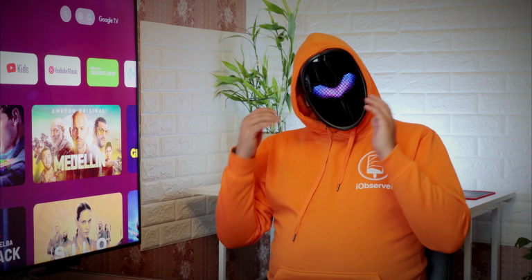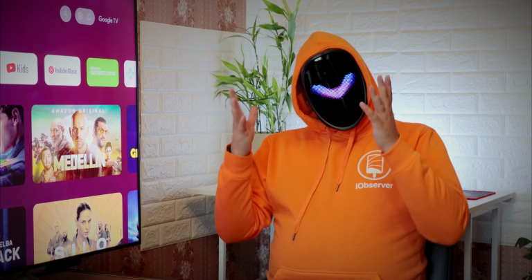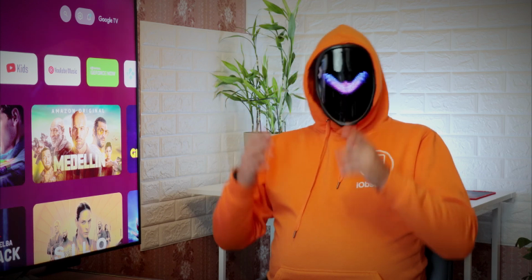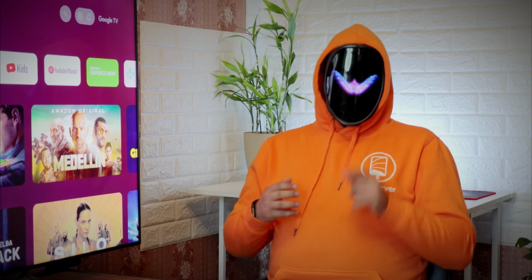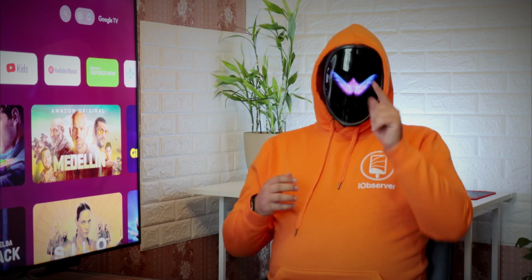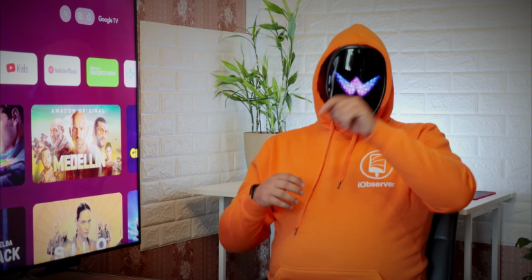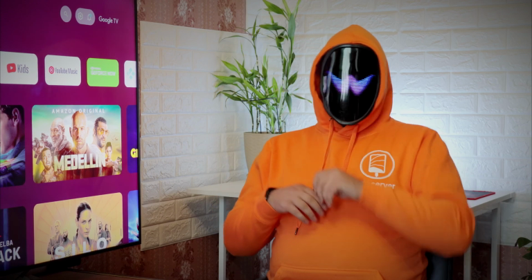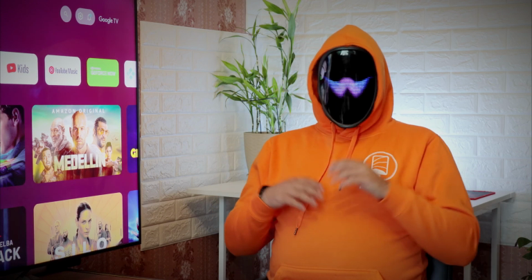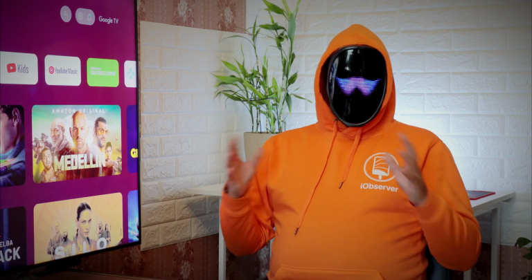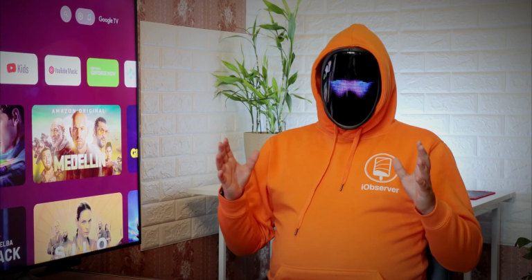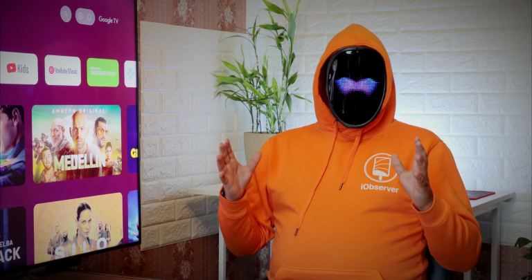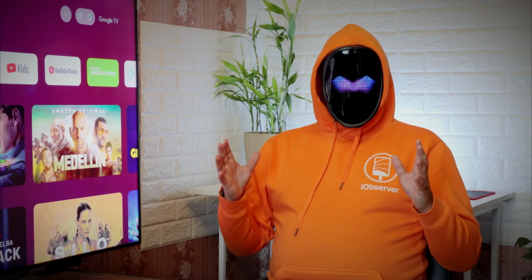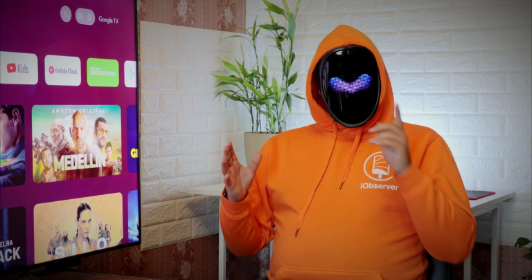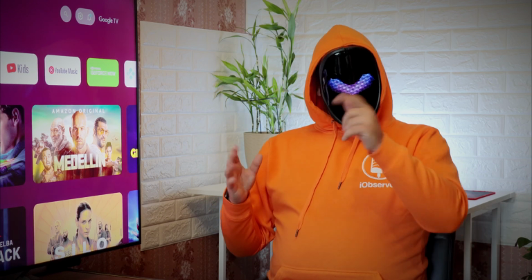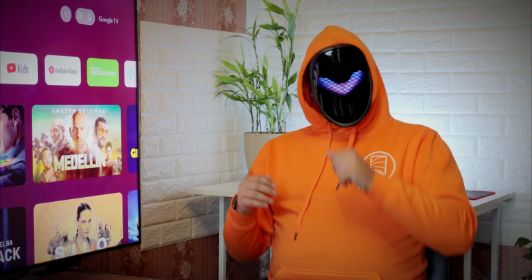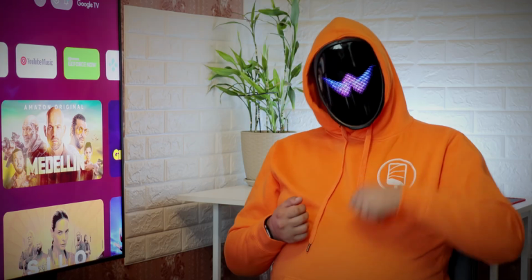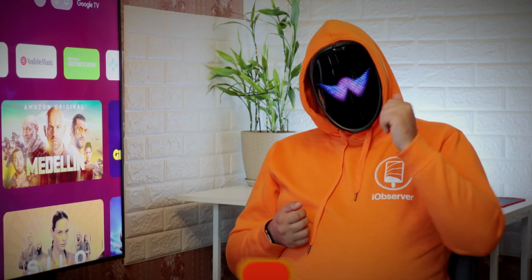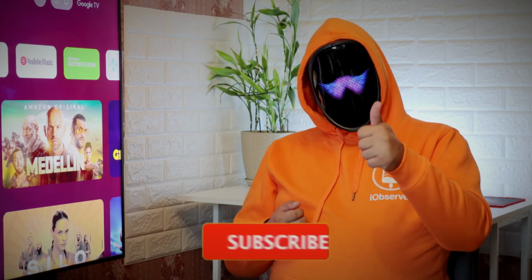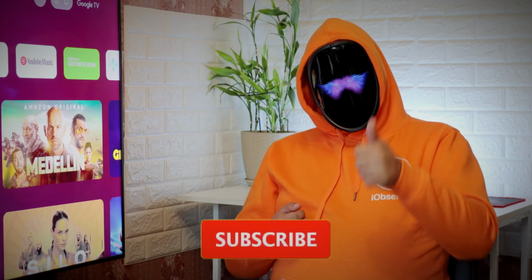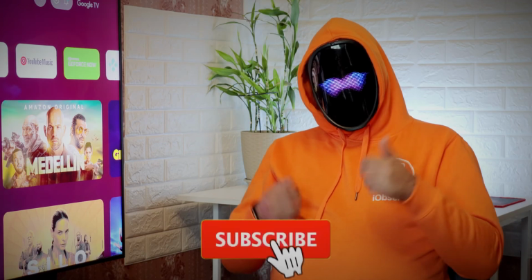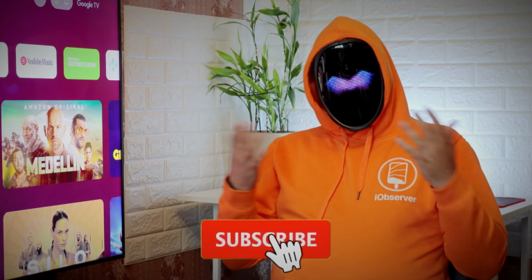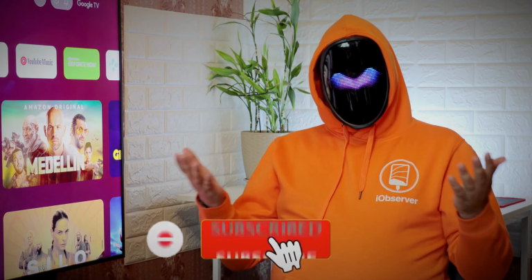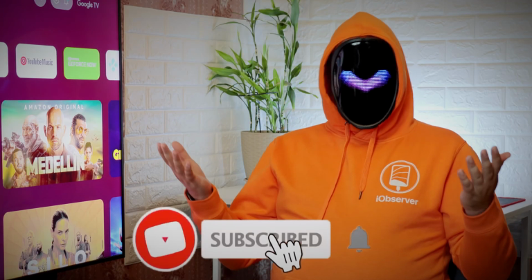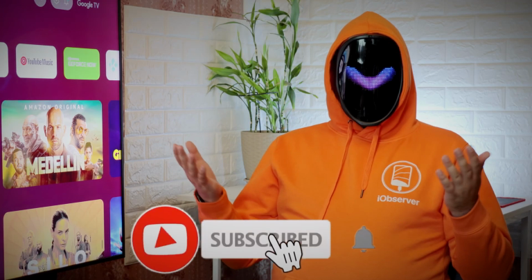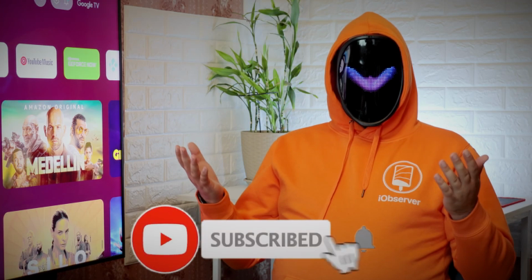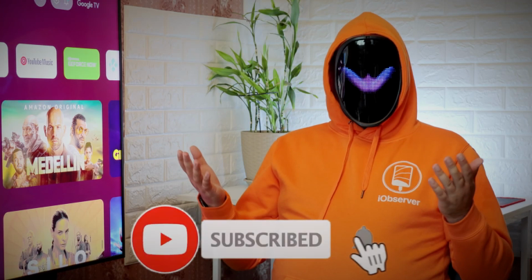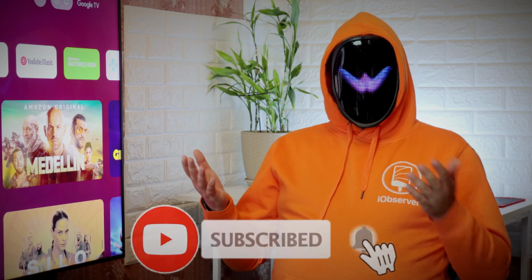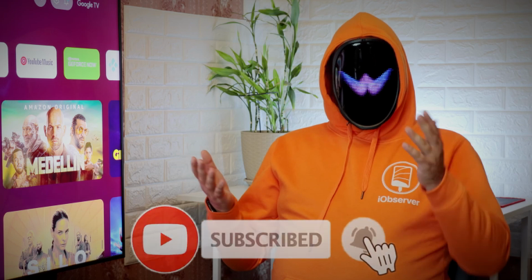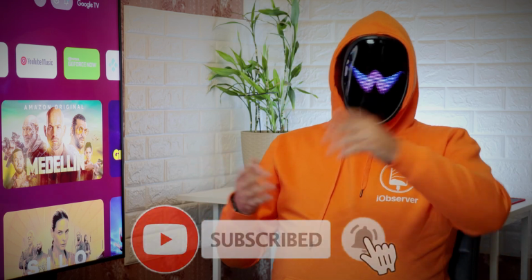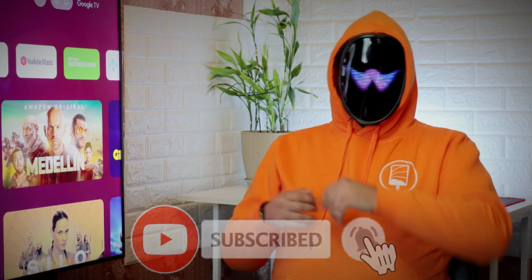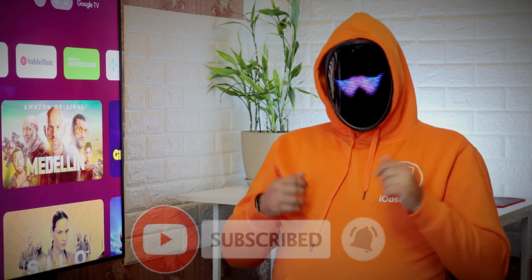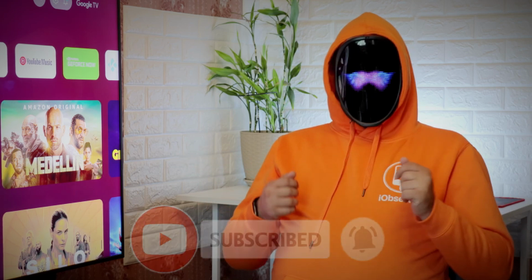In this video, we'll screen share iPhone to TV. I'd appreciate likes, subscriptions, and comments.